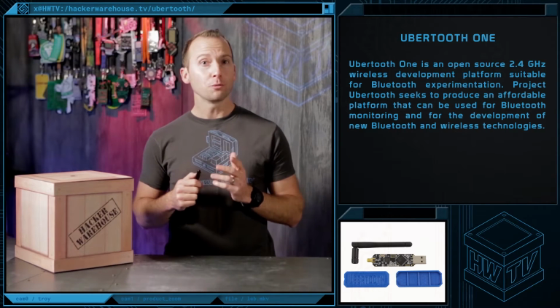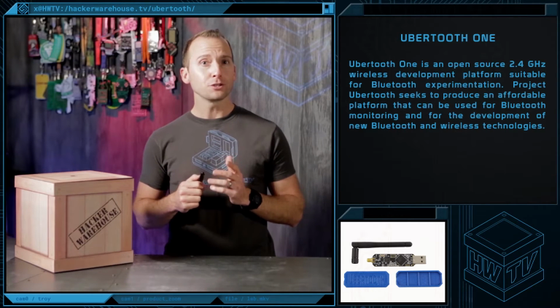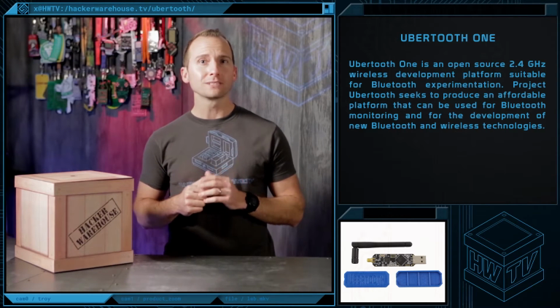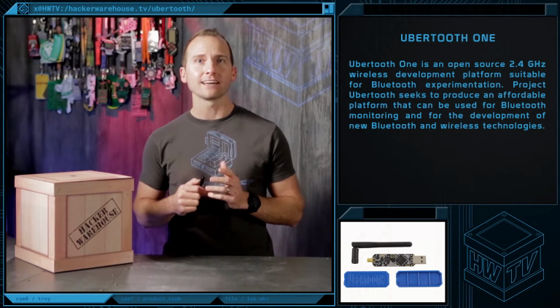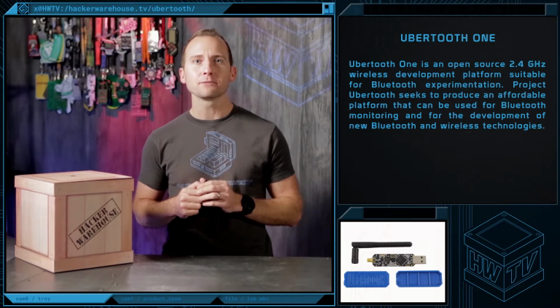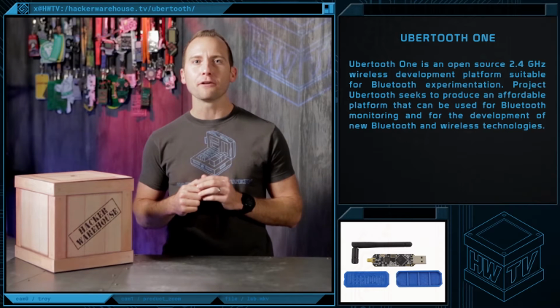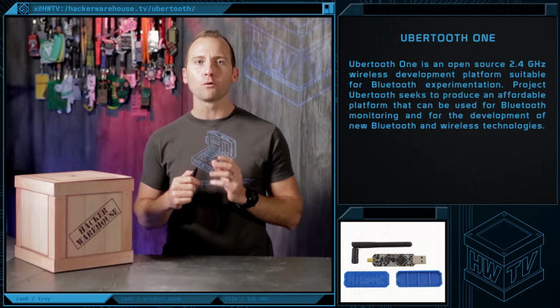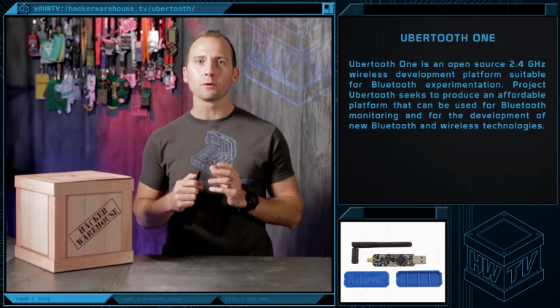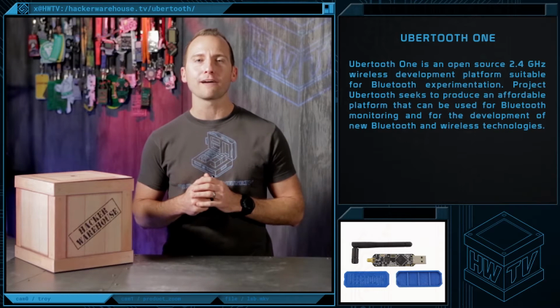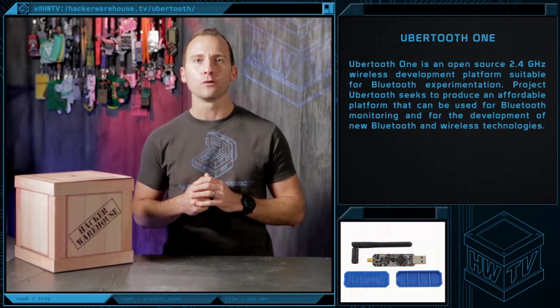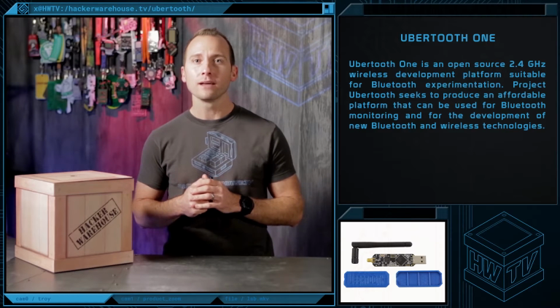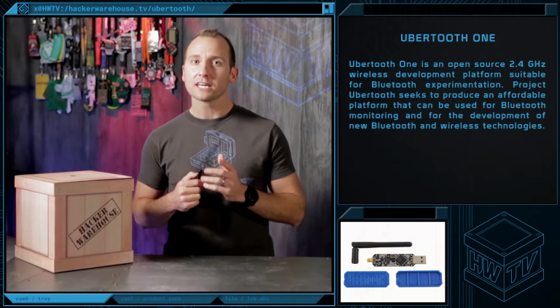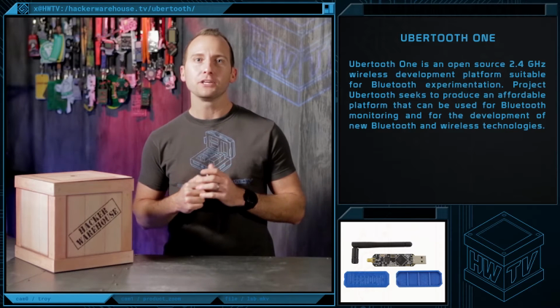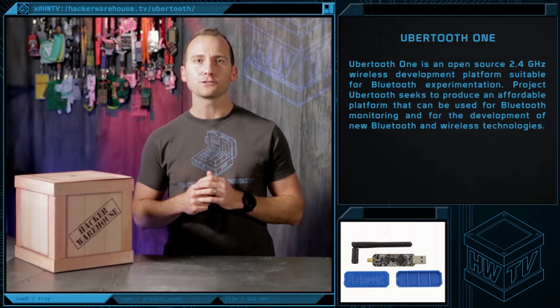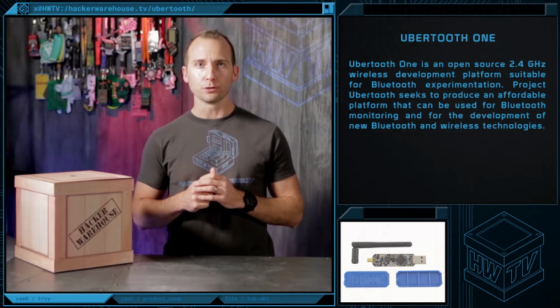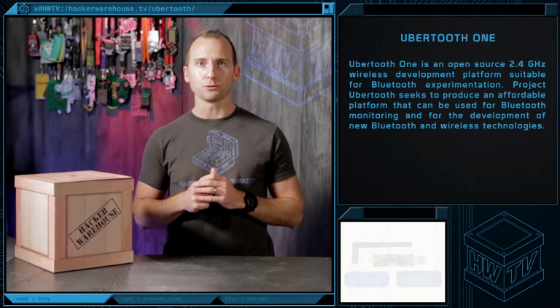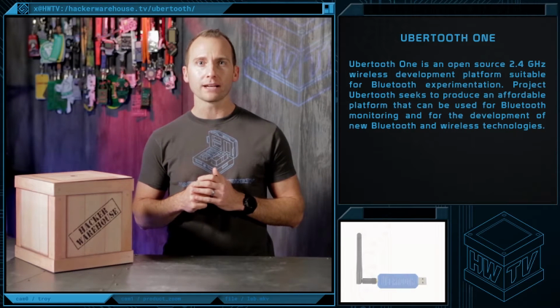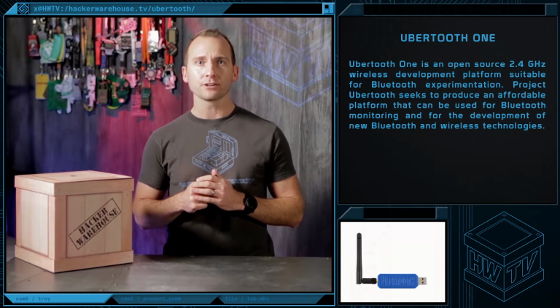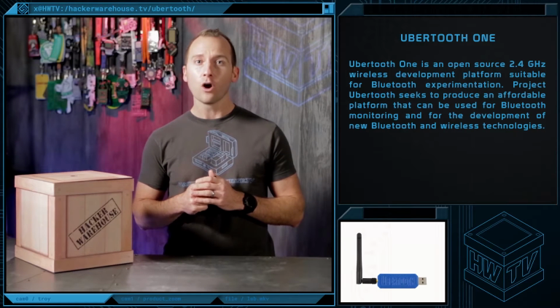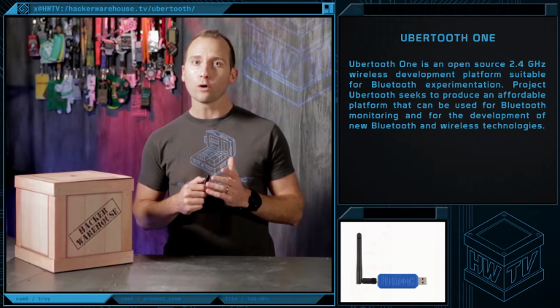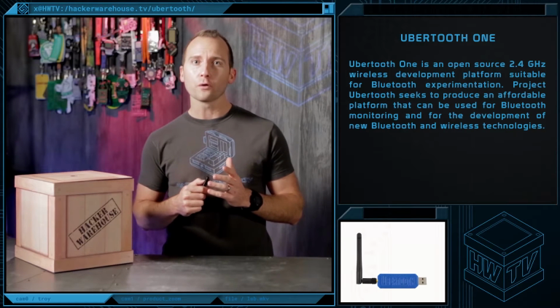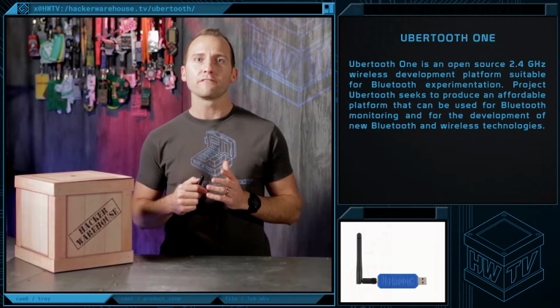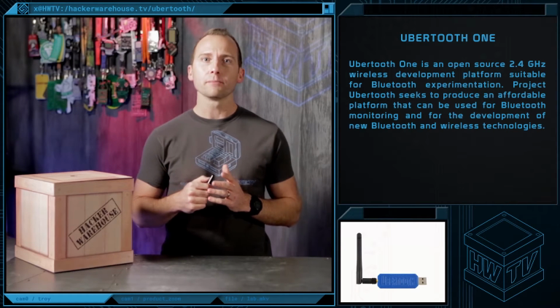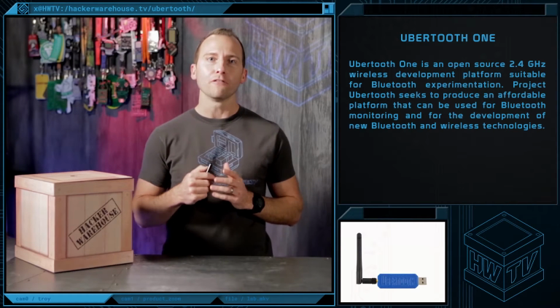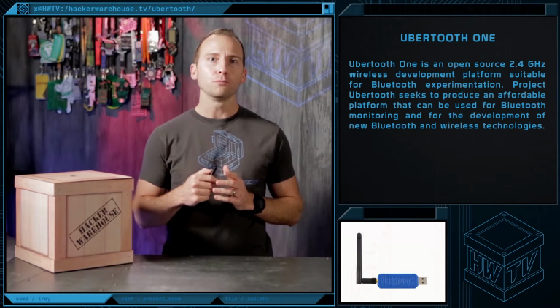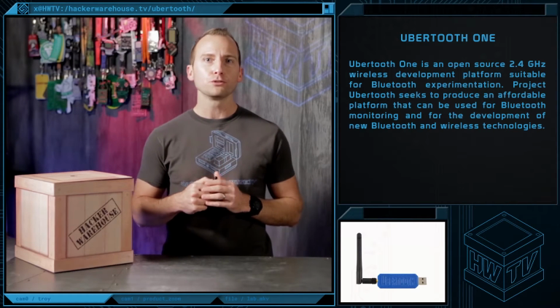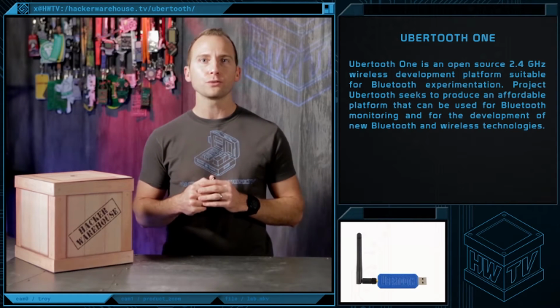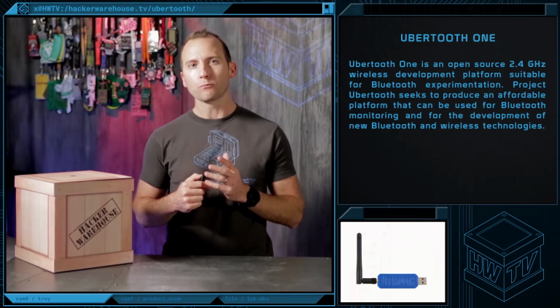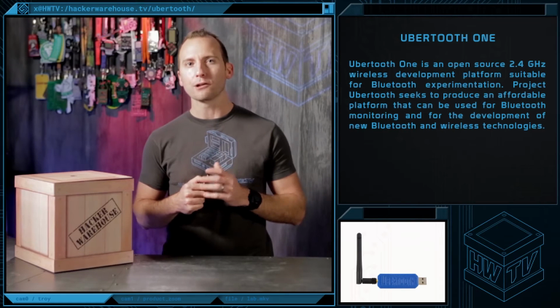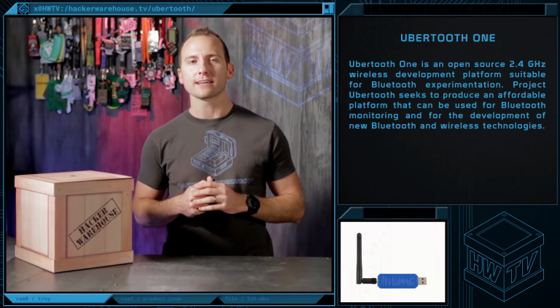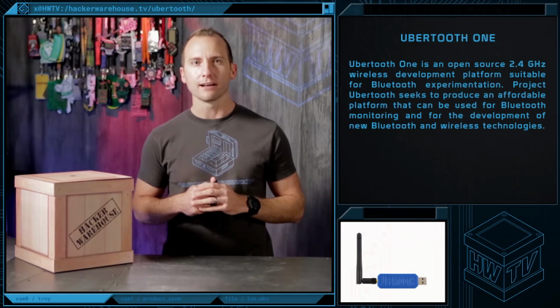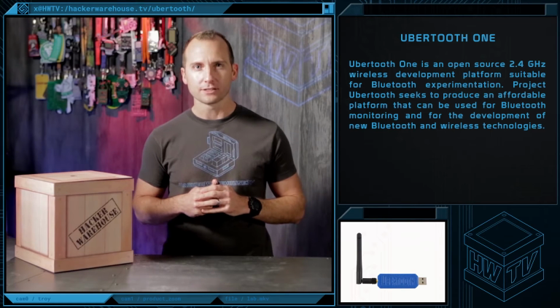The Ubertooth One is designed to be an affordable platform that can be used for Bluetooth monitoring or for the development of new Bluetooth and wireless technologies.